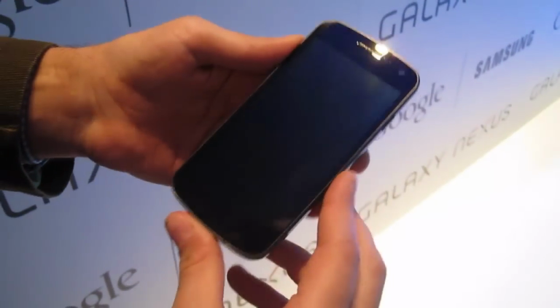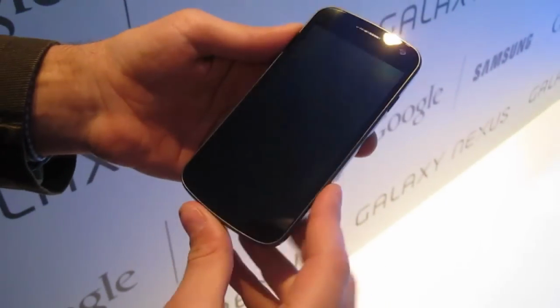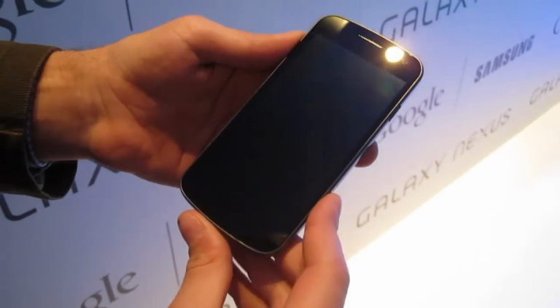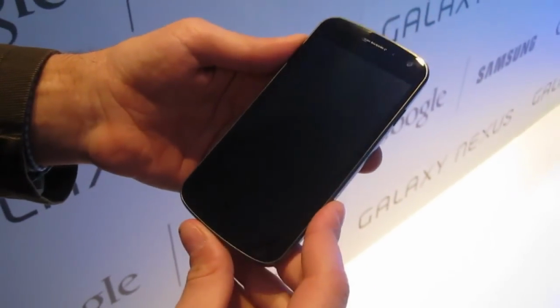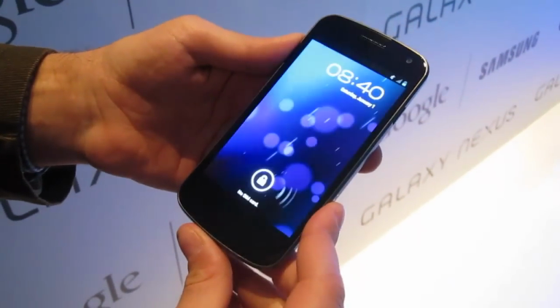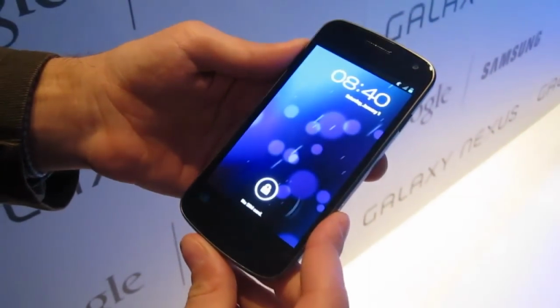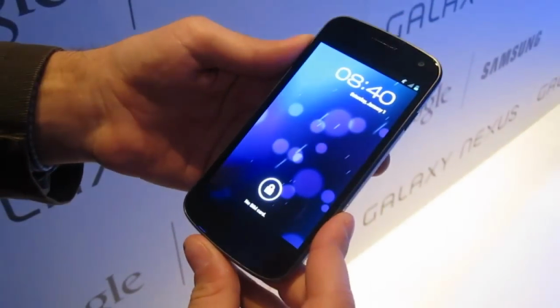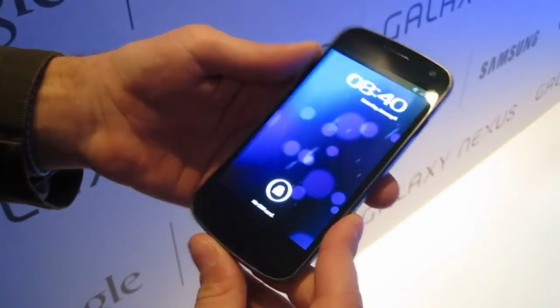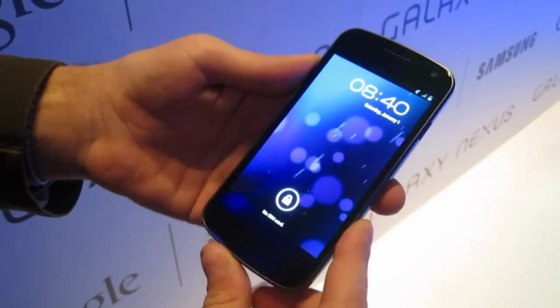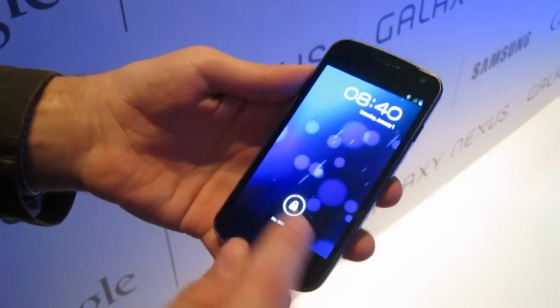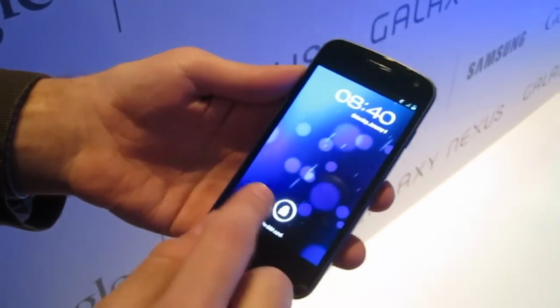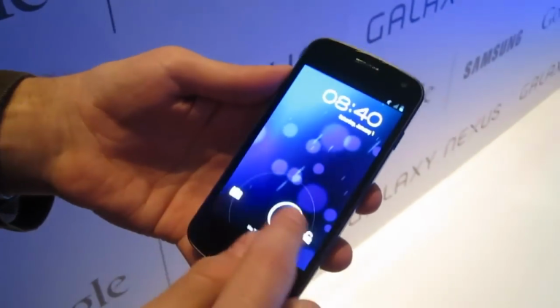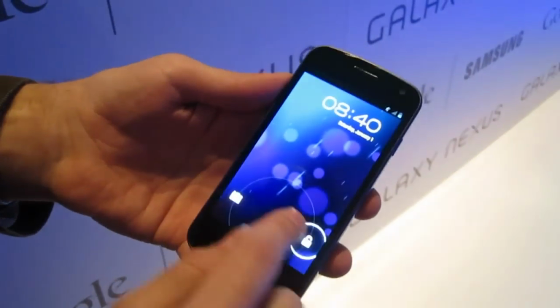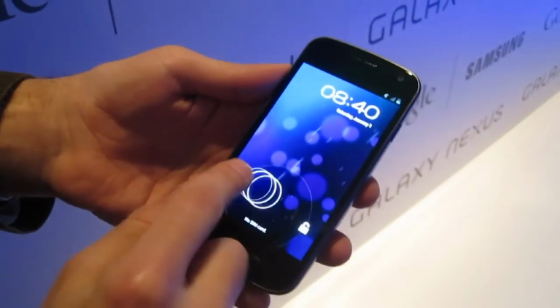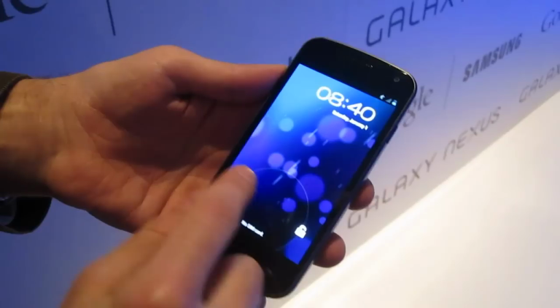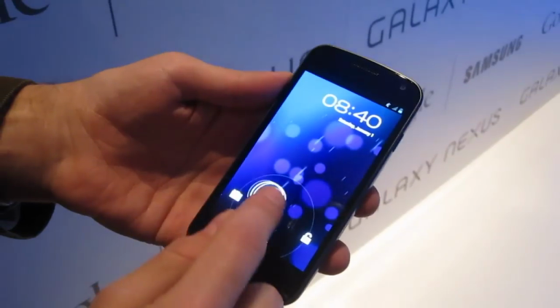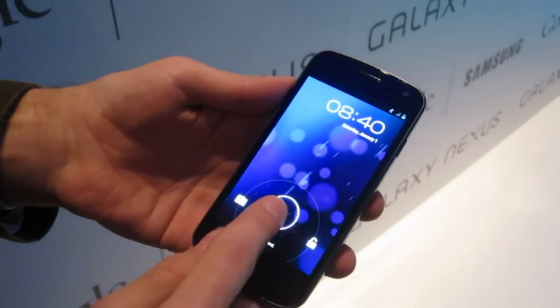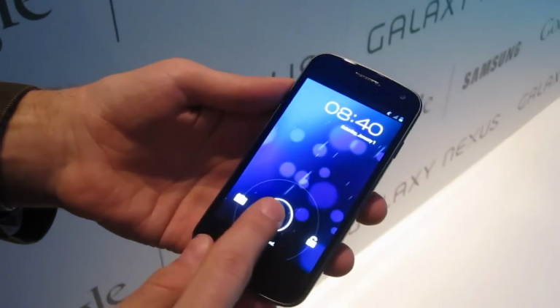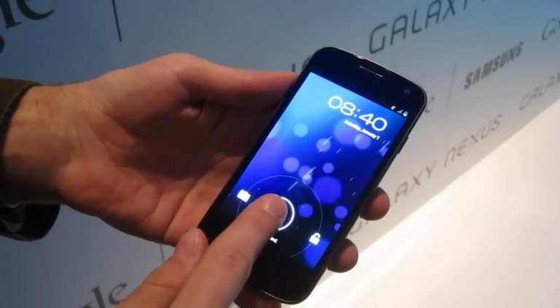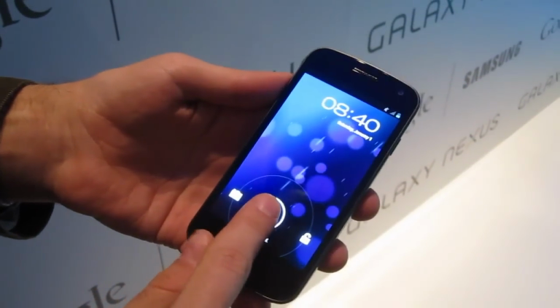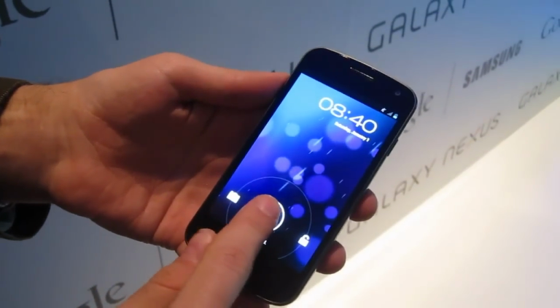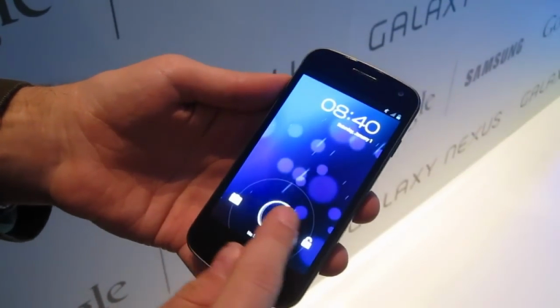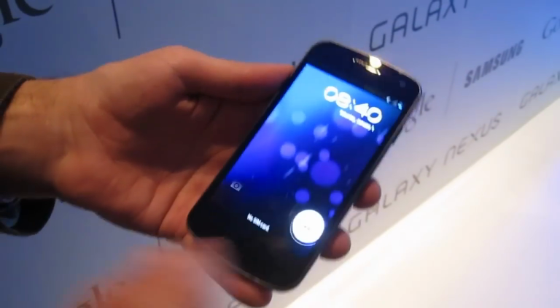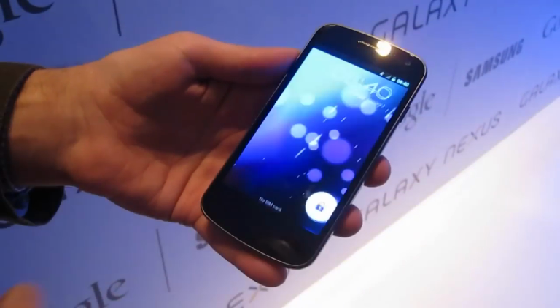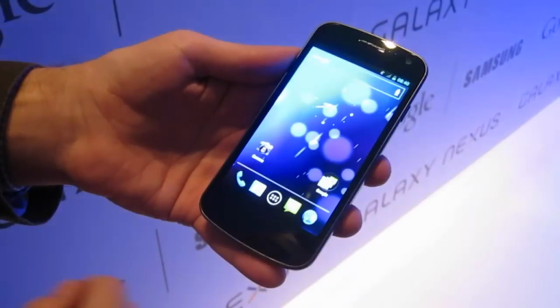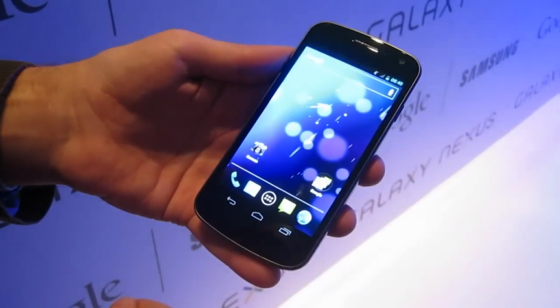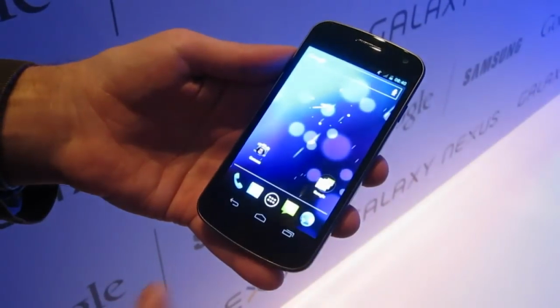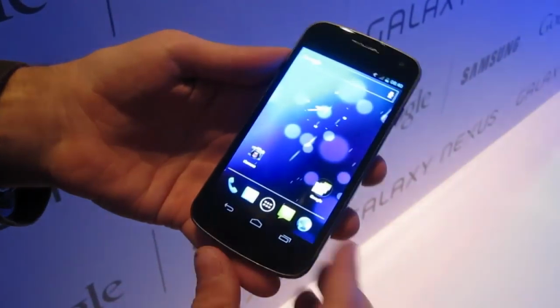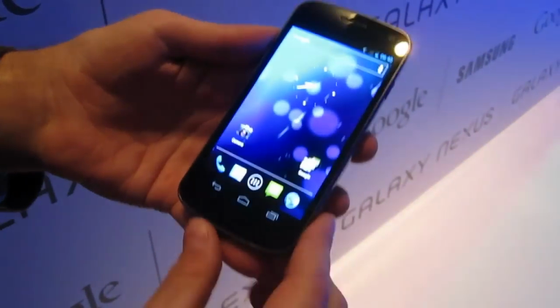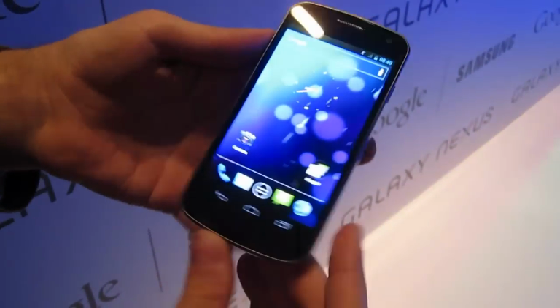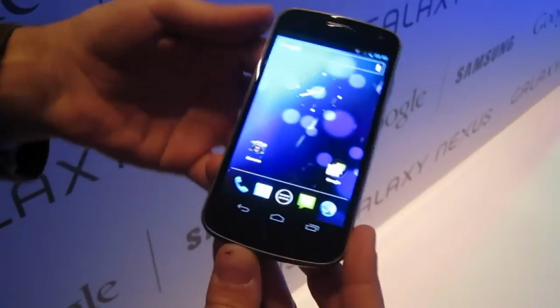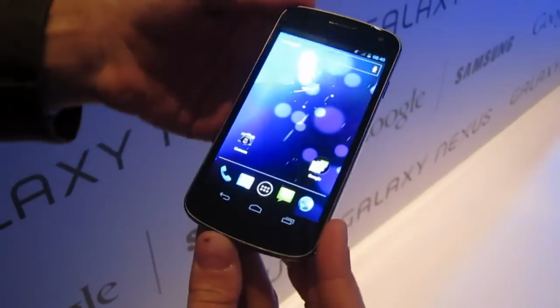Hey guys, it's Vlad with The Verge and we're here in Hong Kong taking a look at the Galaxy Nexus. This is the first Ice Cream Sandwich device. It's made by Samsung.